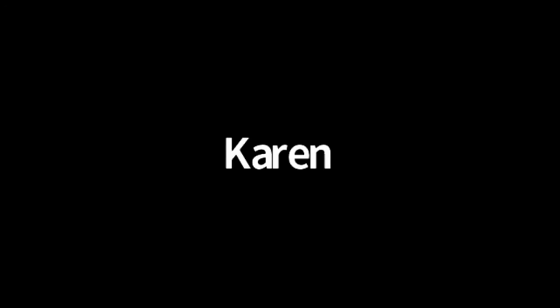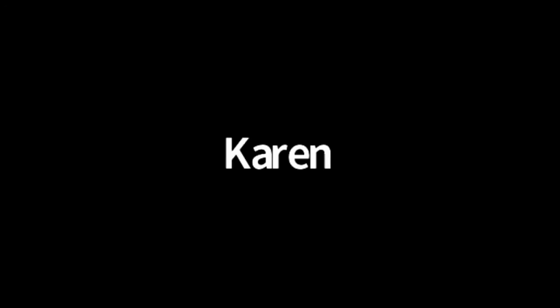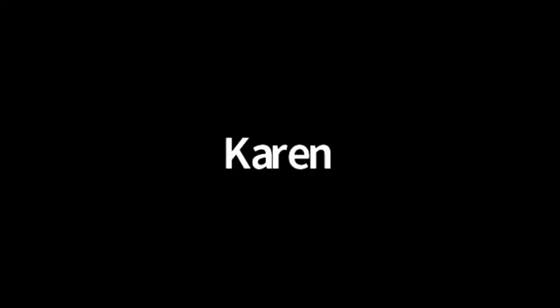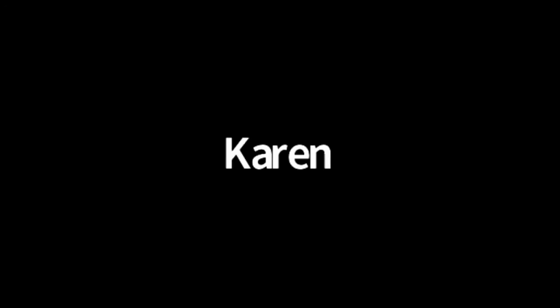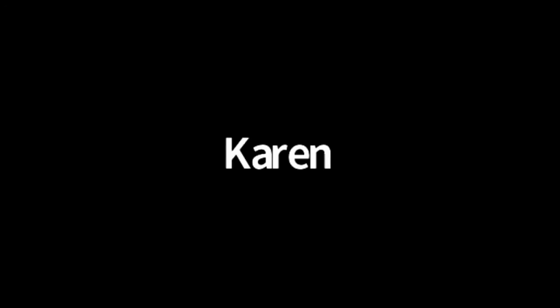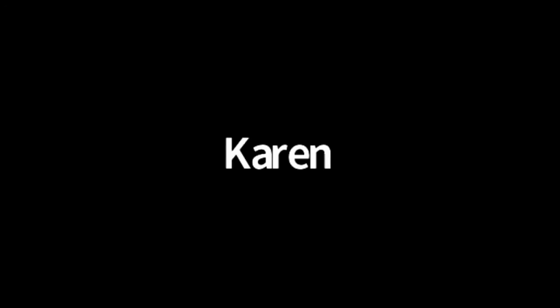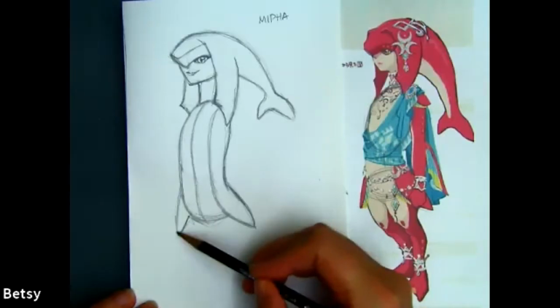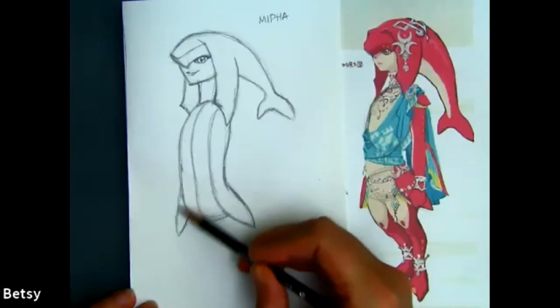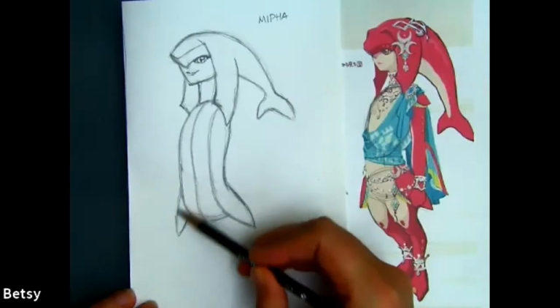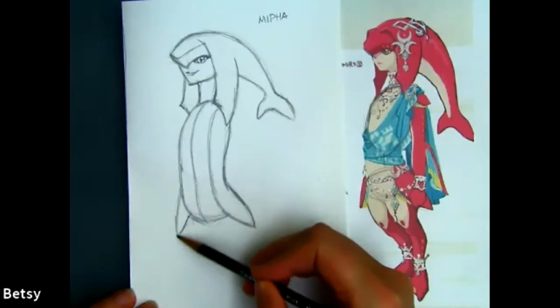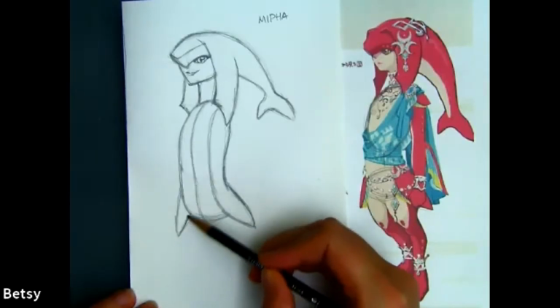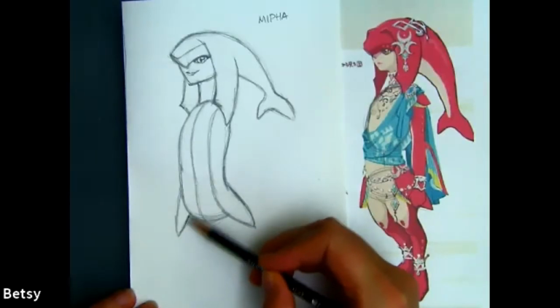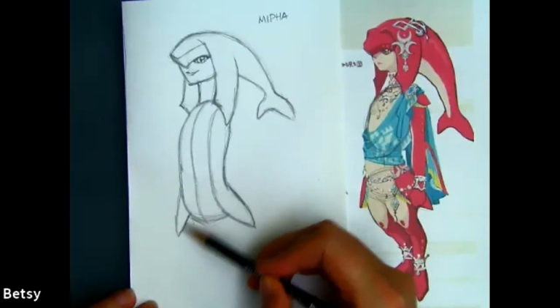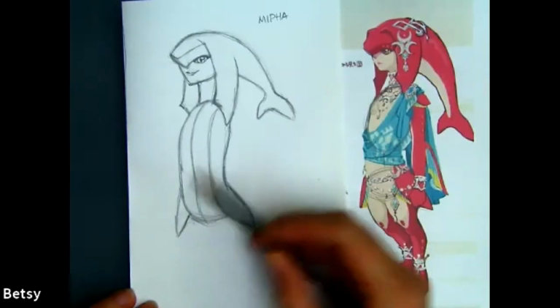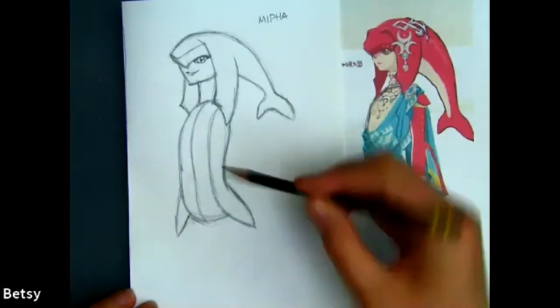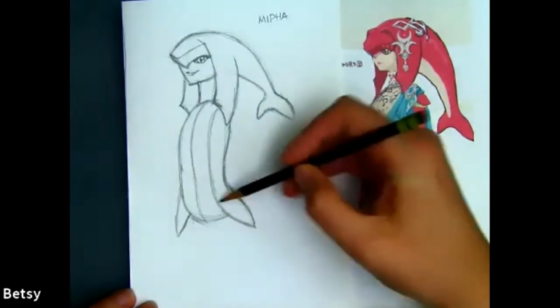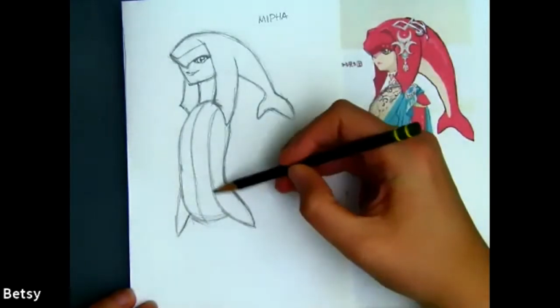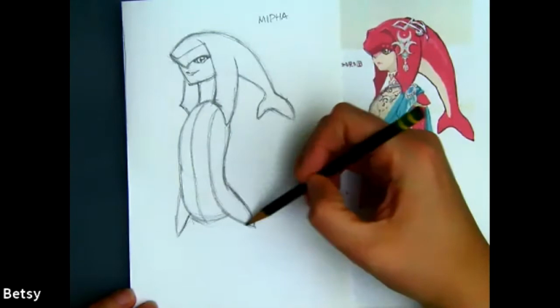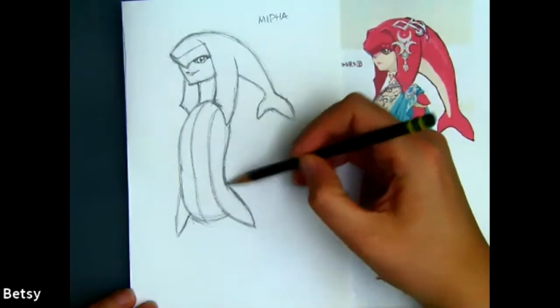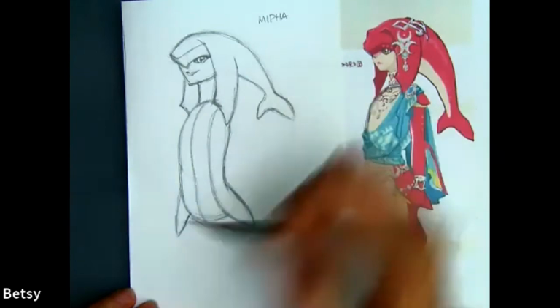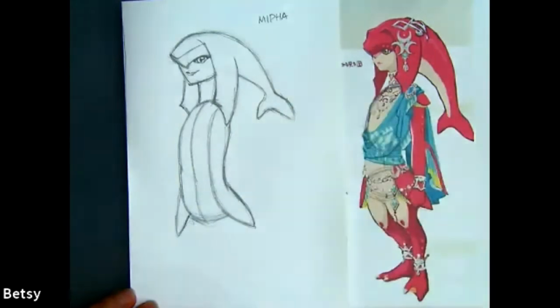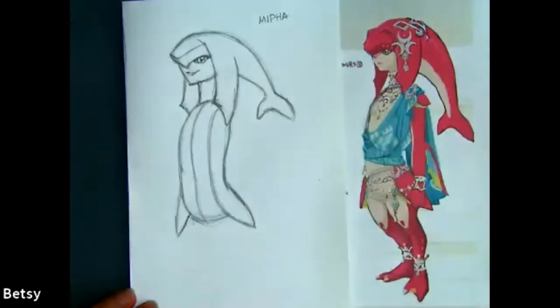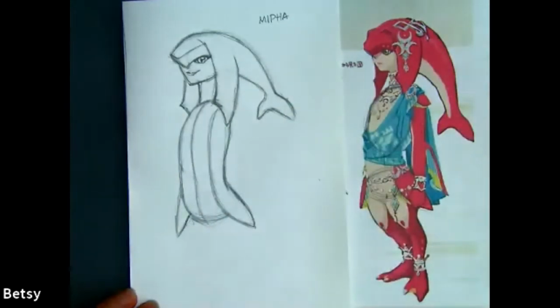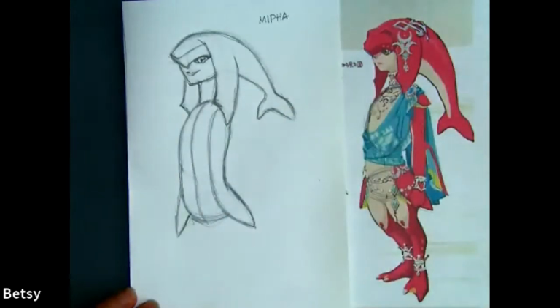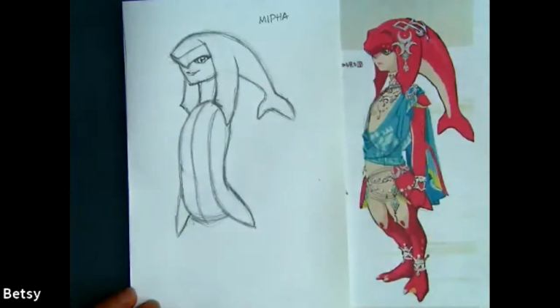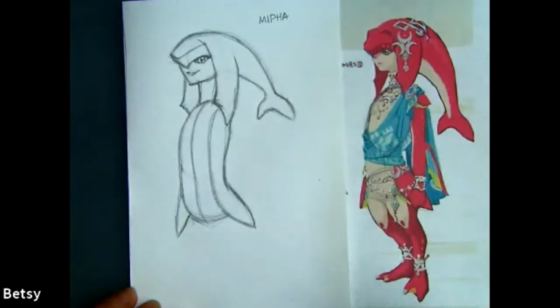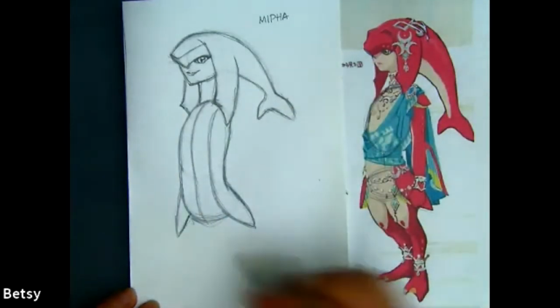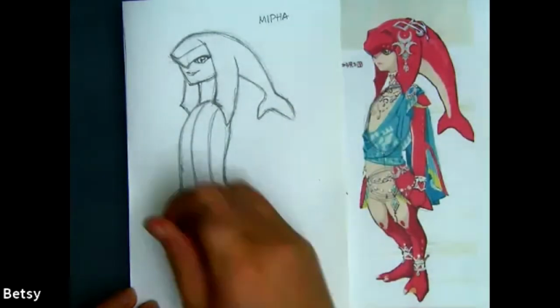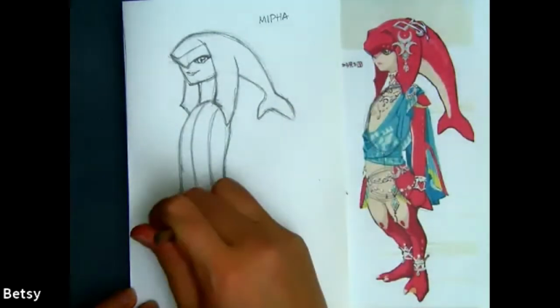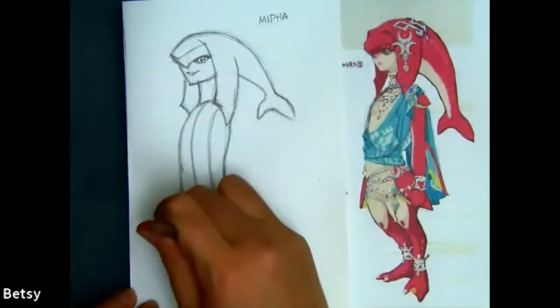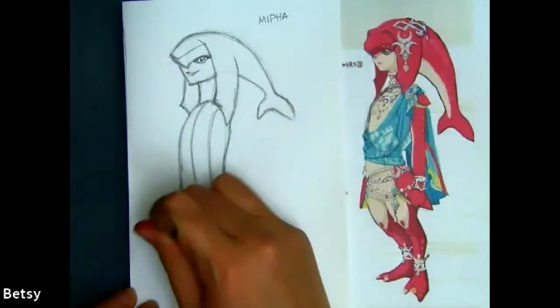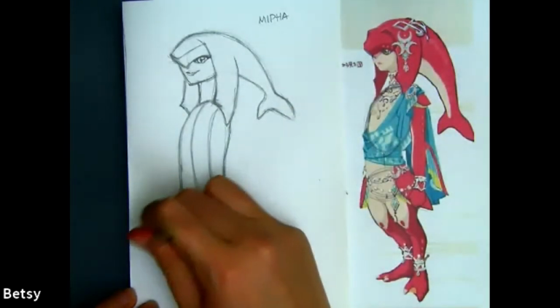We're going to have another fin over here, but it's going to be skinnier just by a little bit — and not that long either.